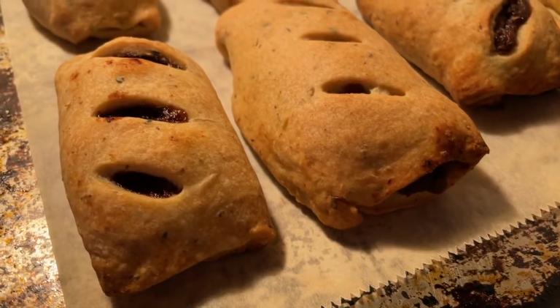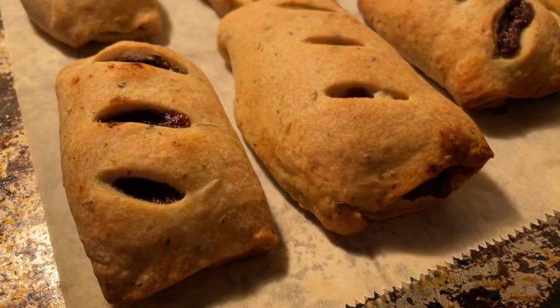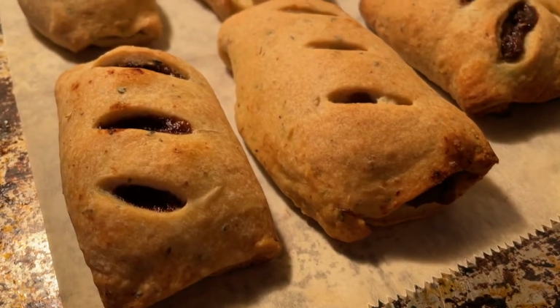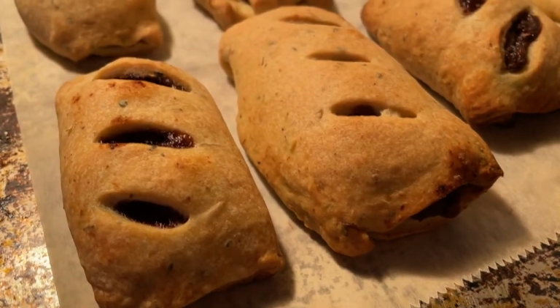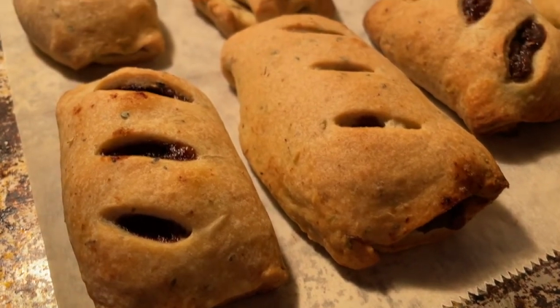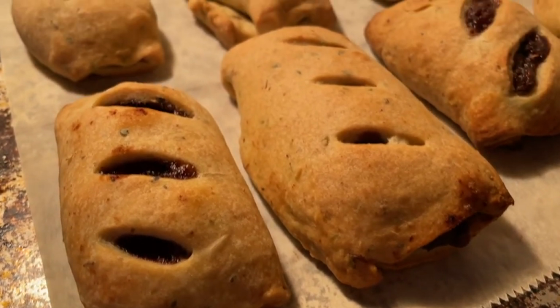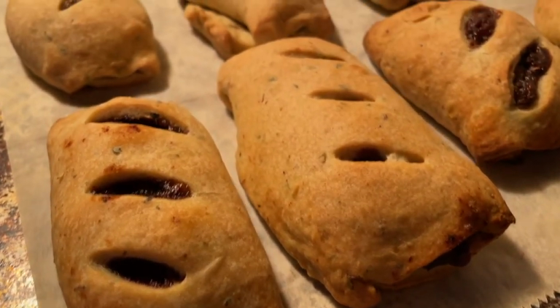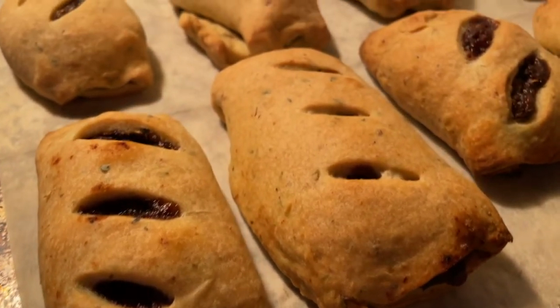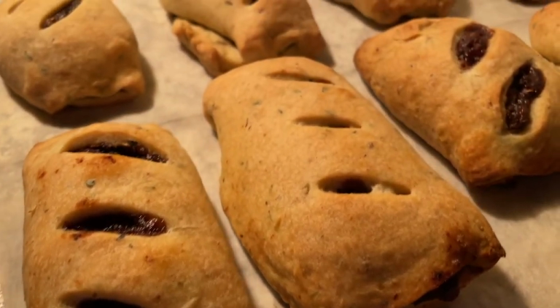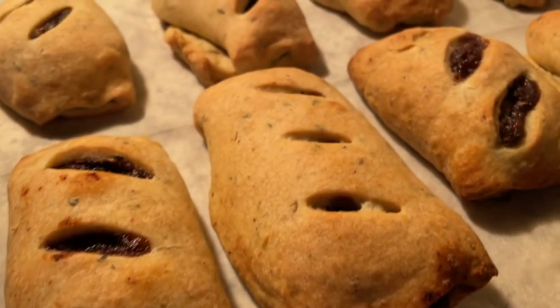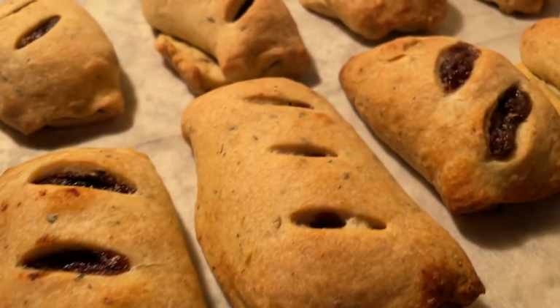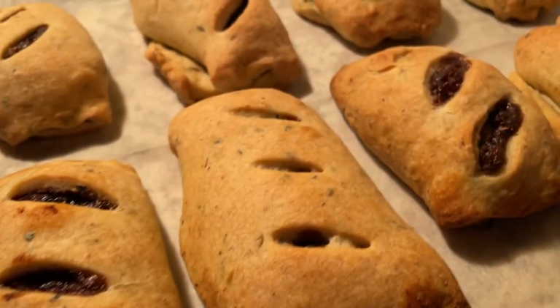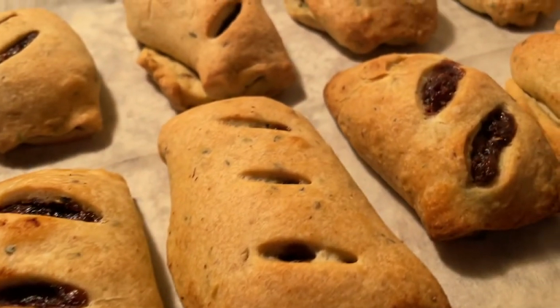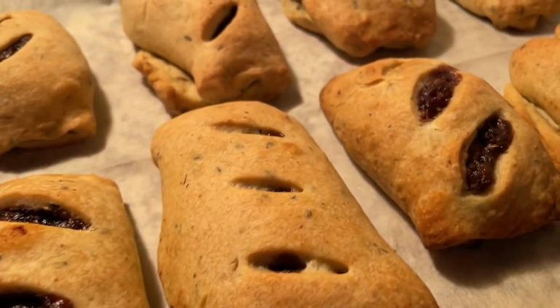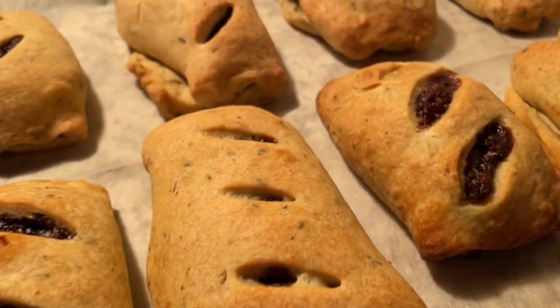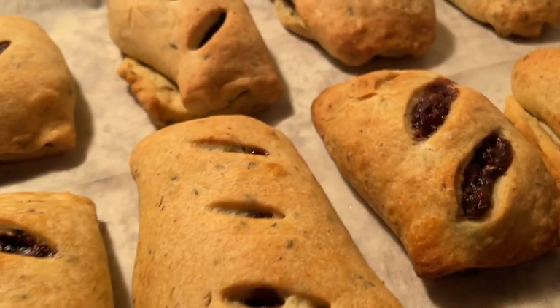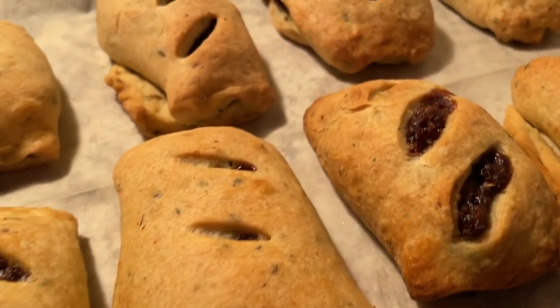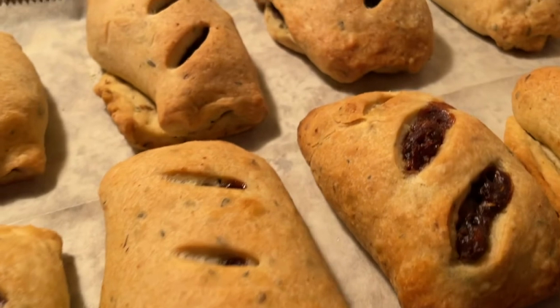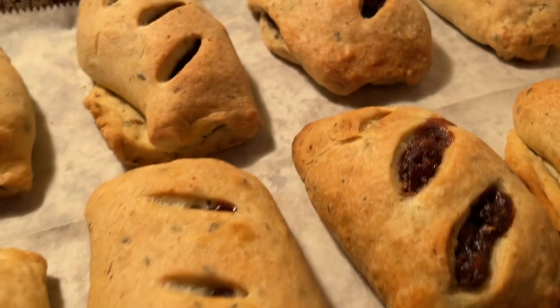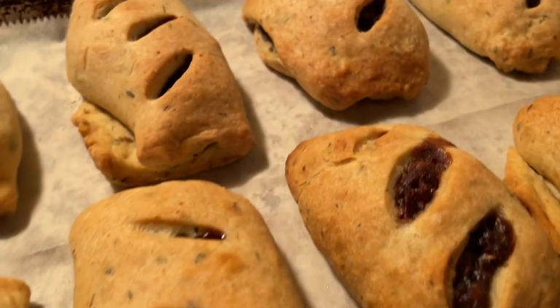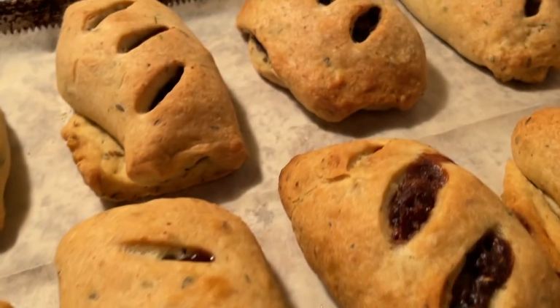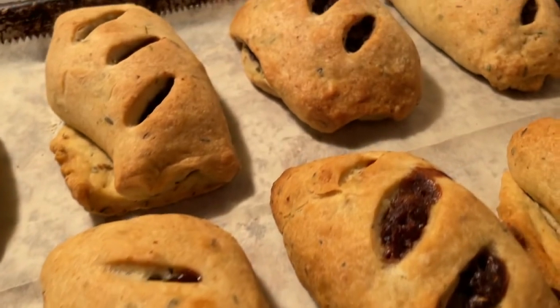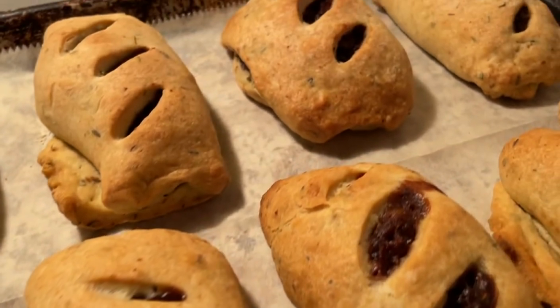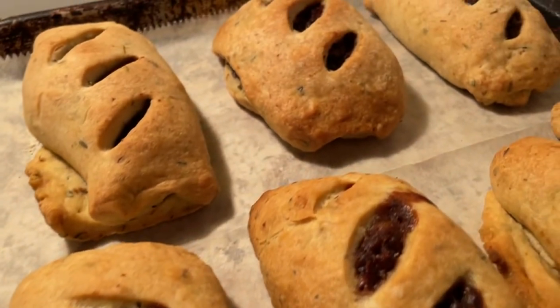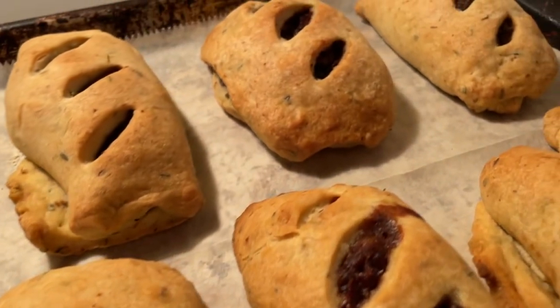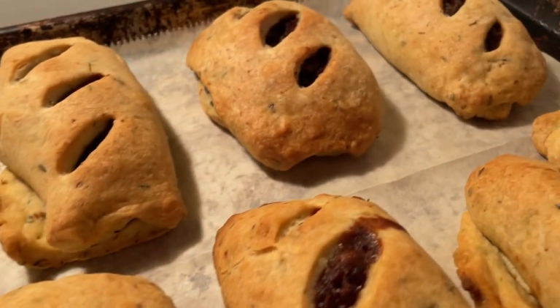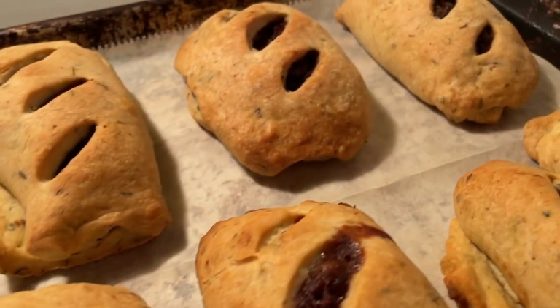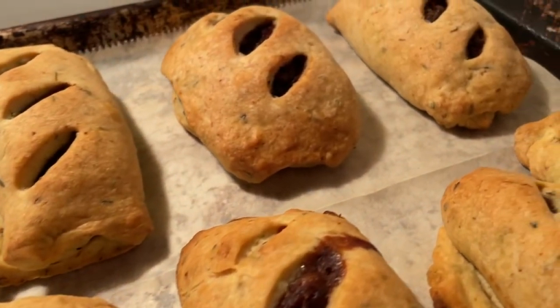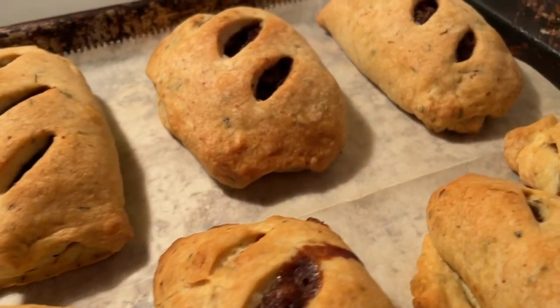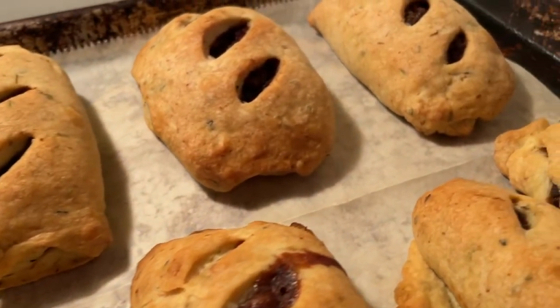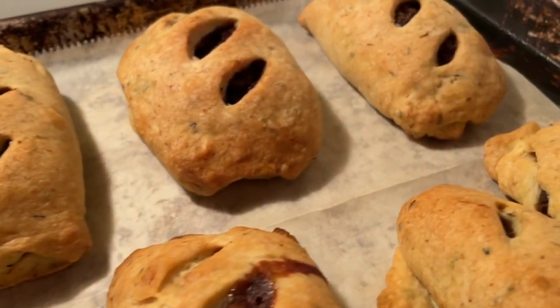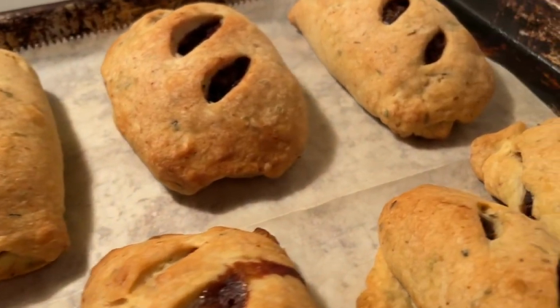You can use this dough to make pastries of any size, but one batch as written on my blog will yield about nine little ones.